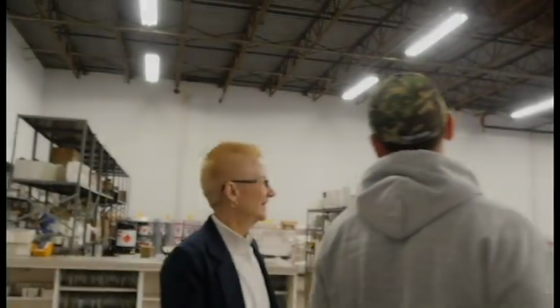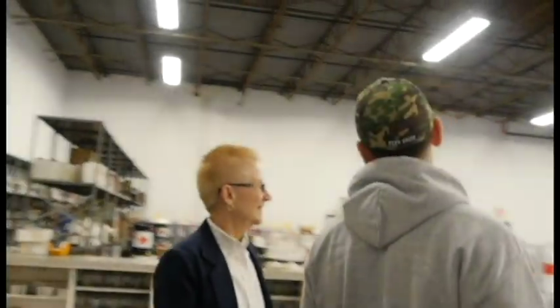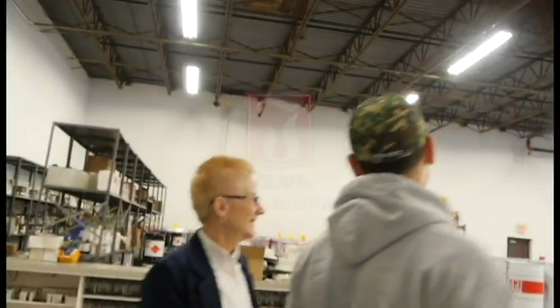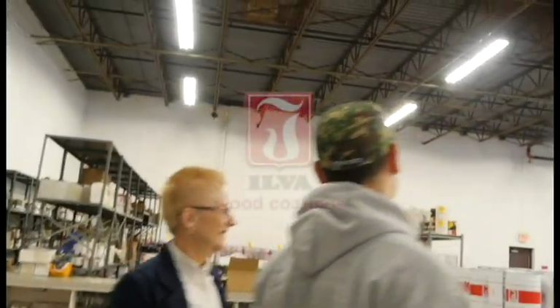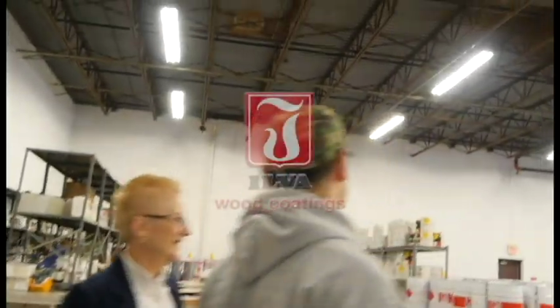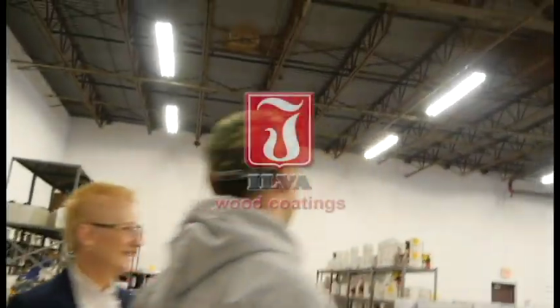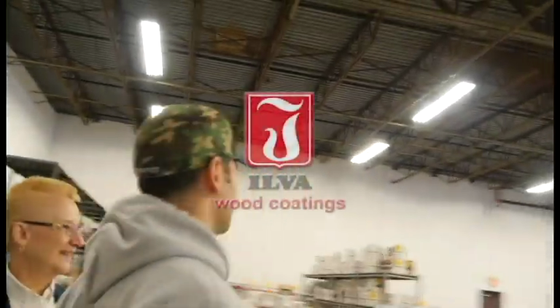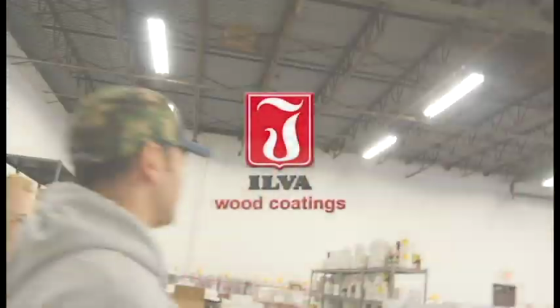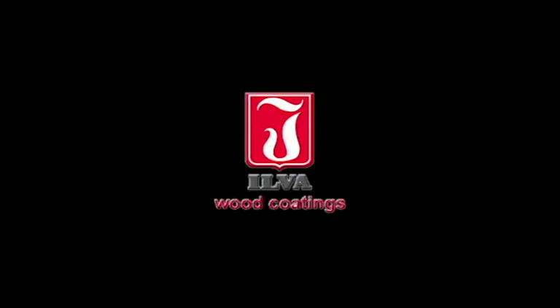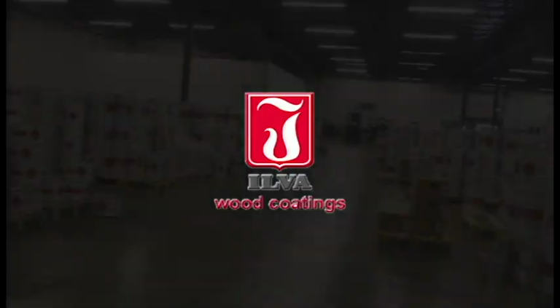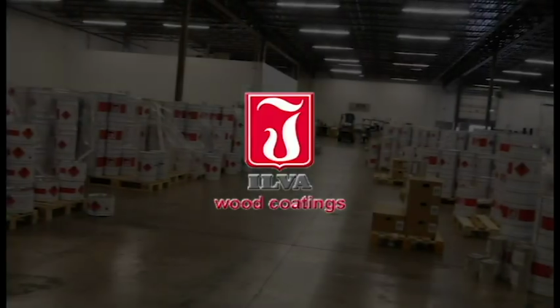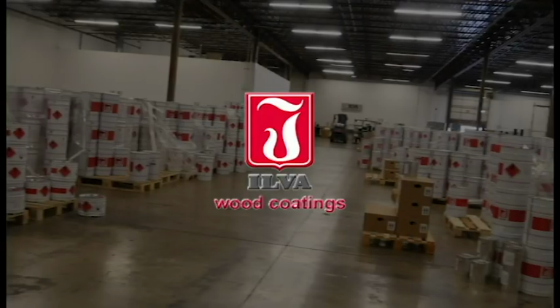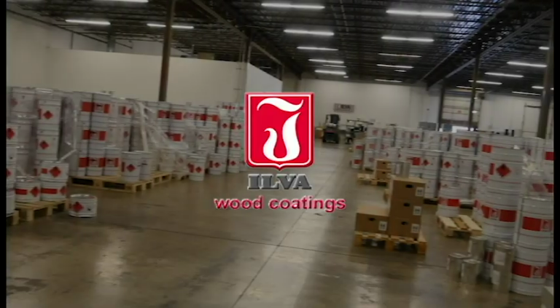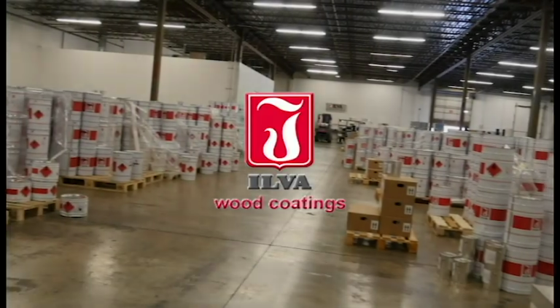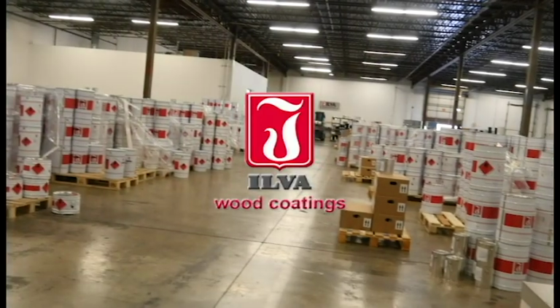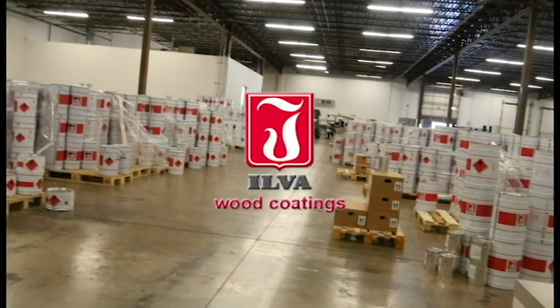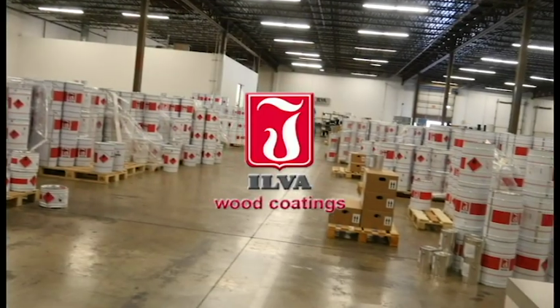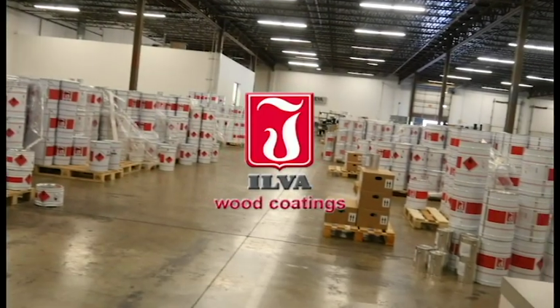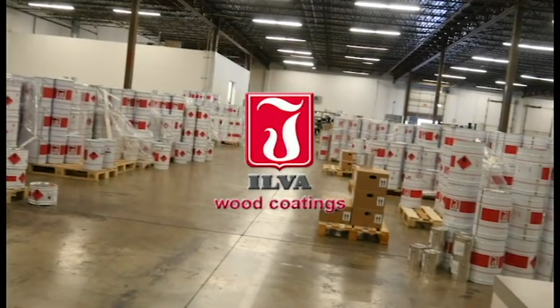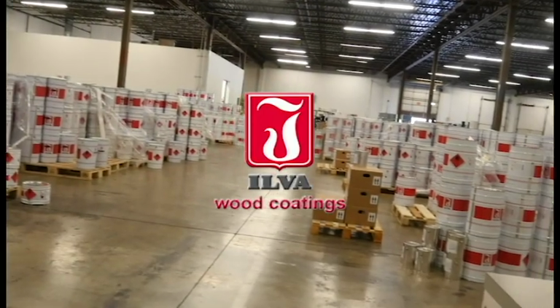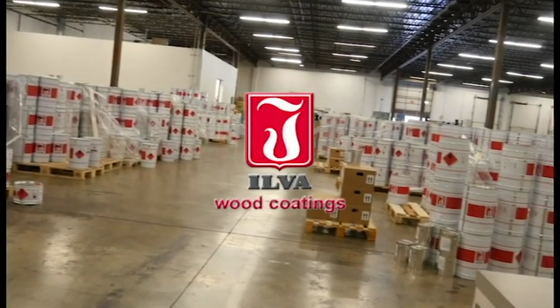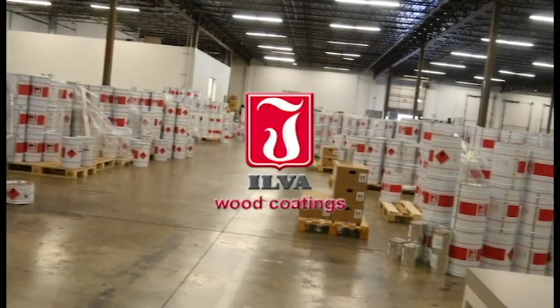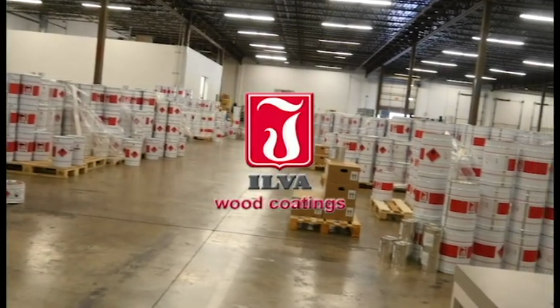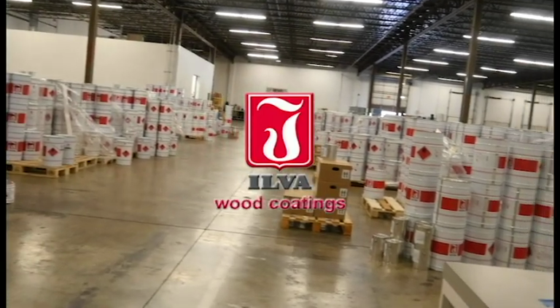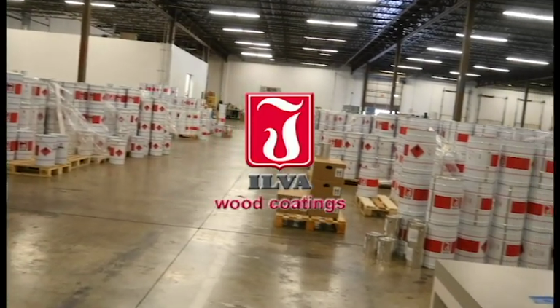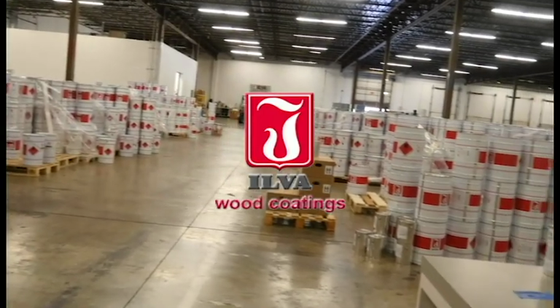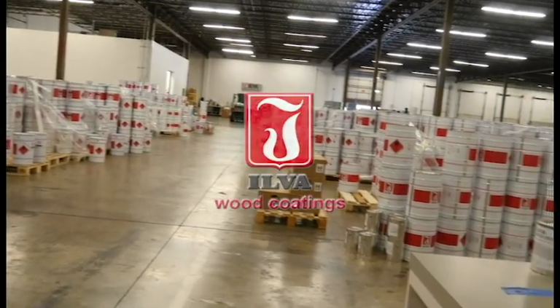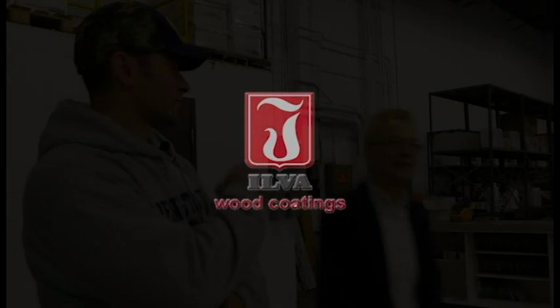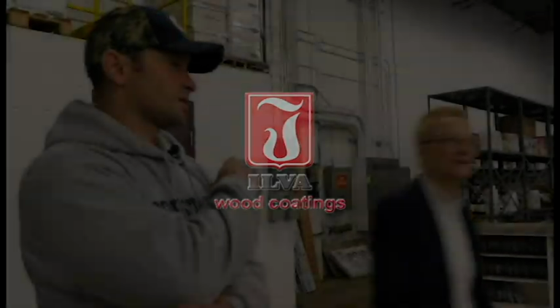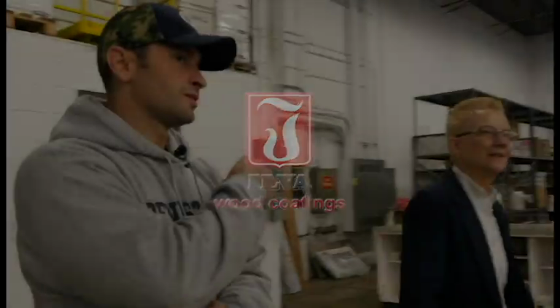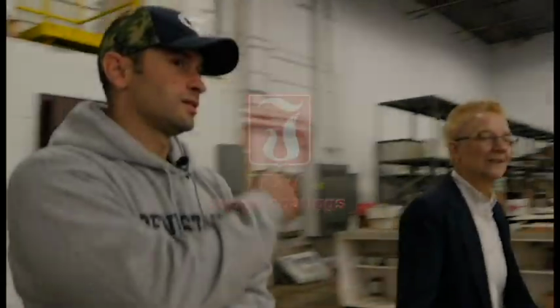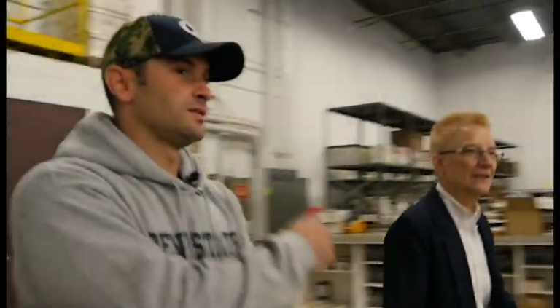Wowie zowie. So what products do you have here? All of them? Uh-huh. Let's go take a look.